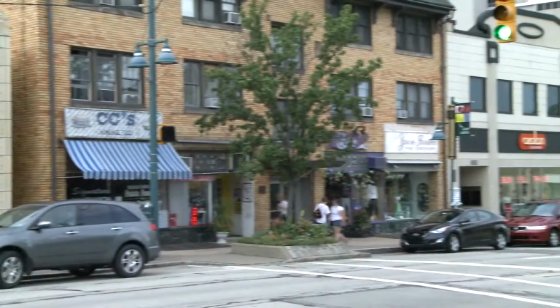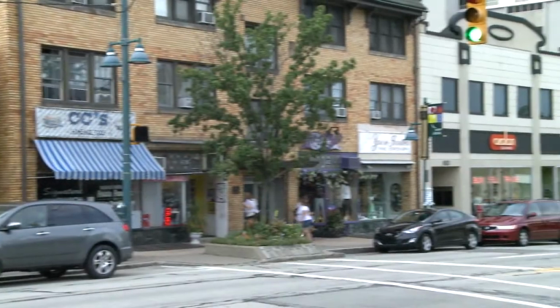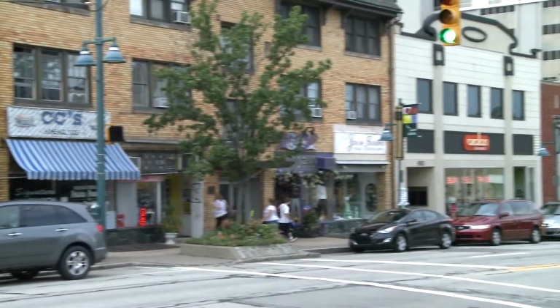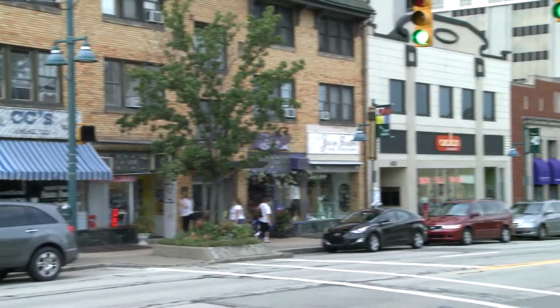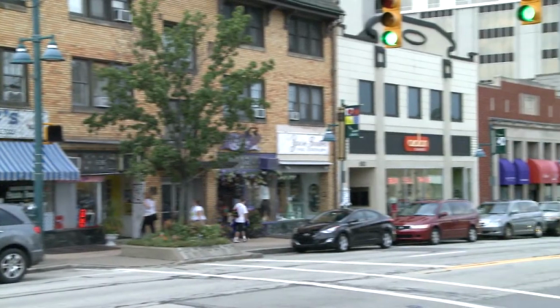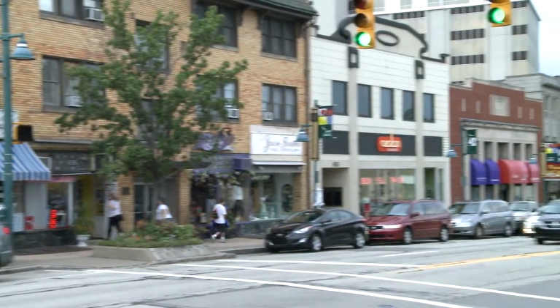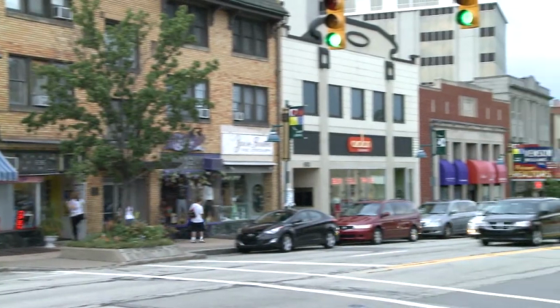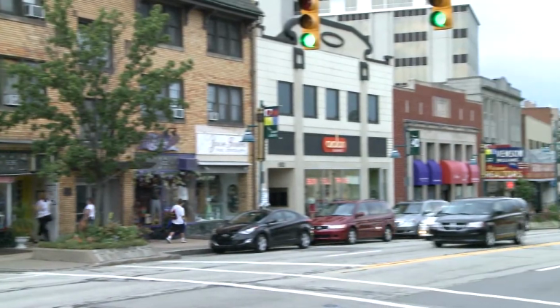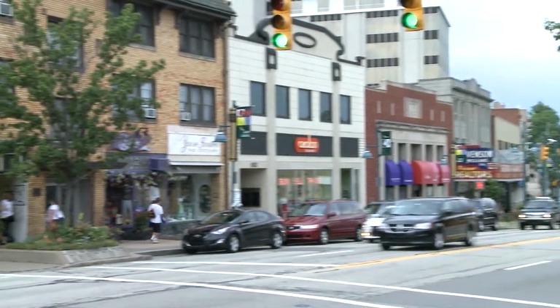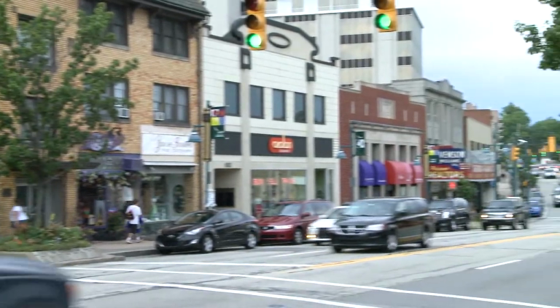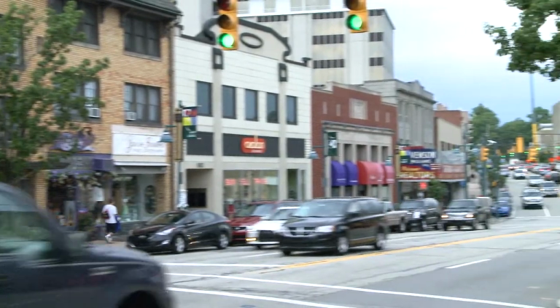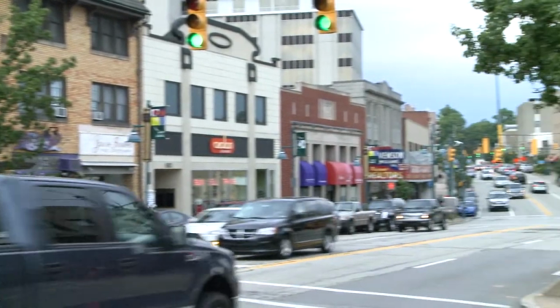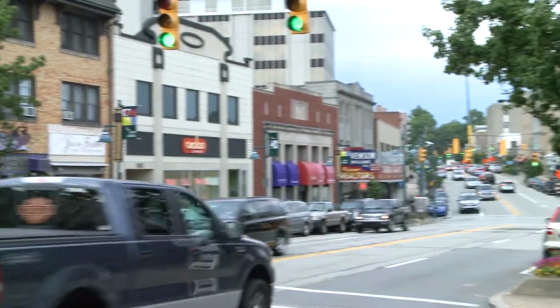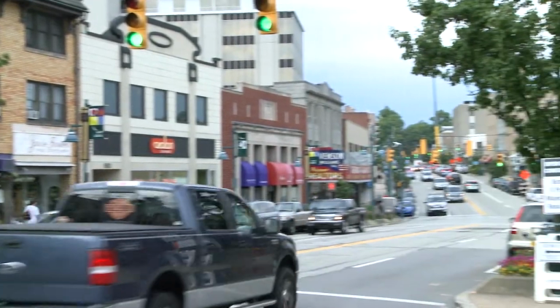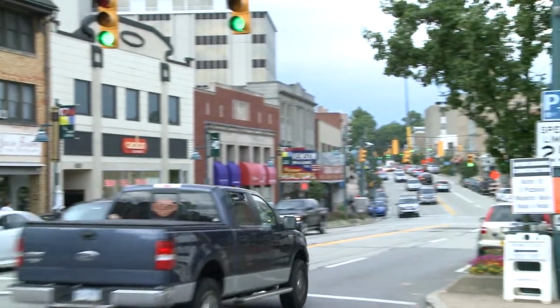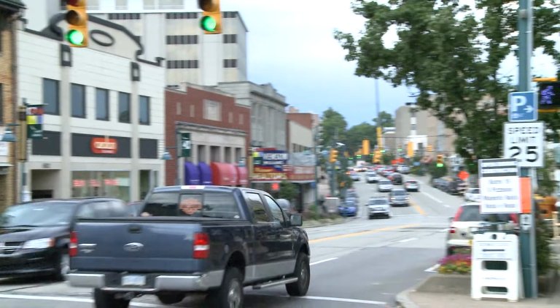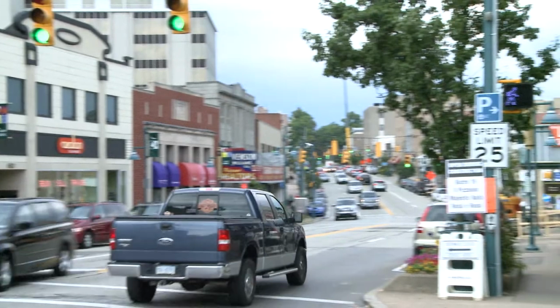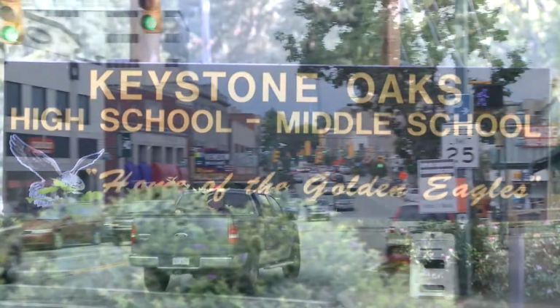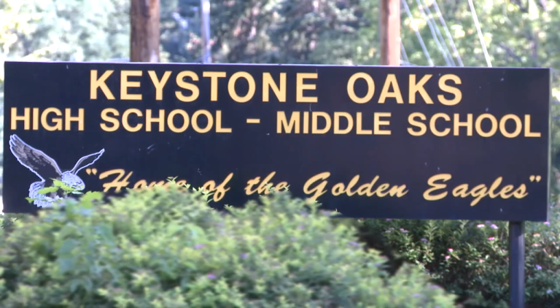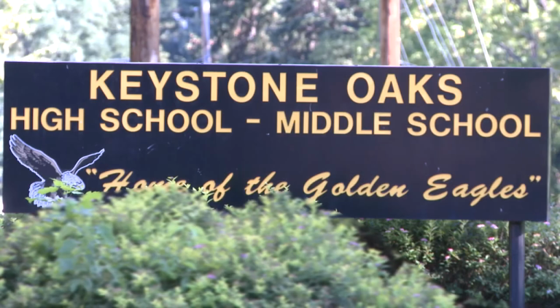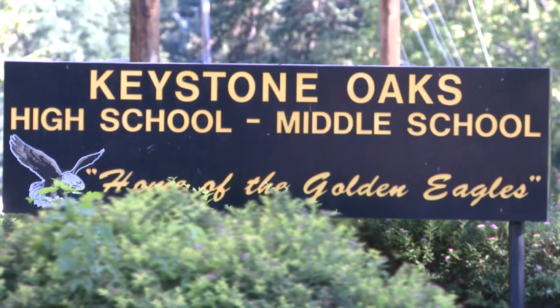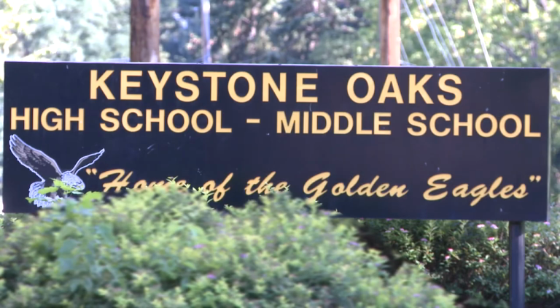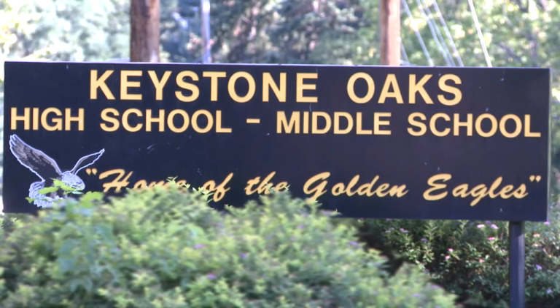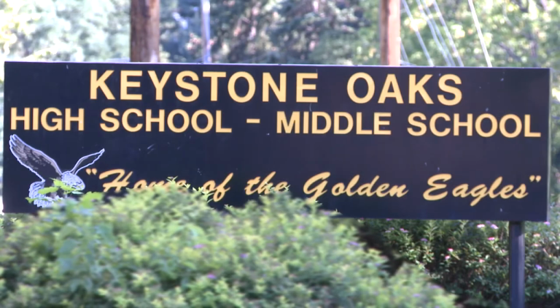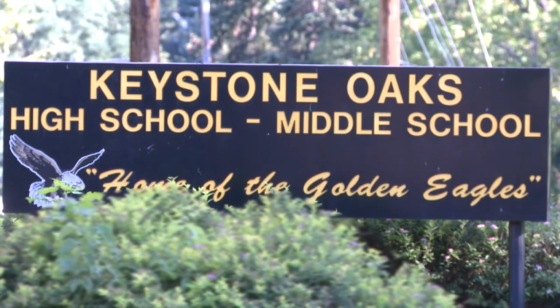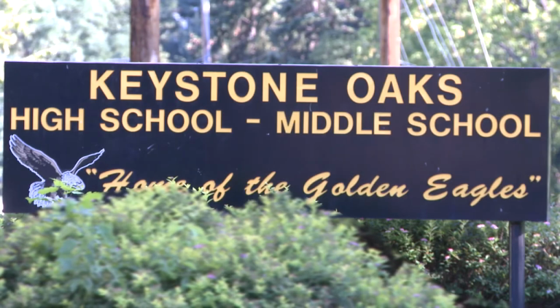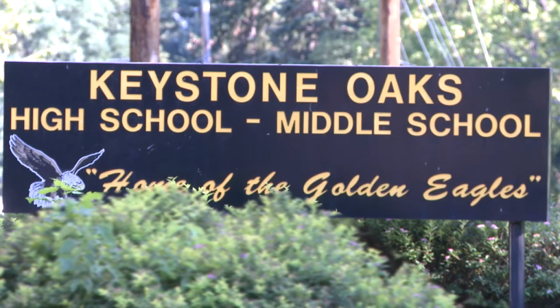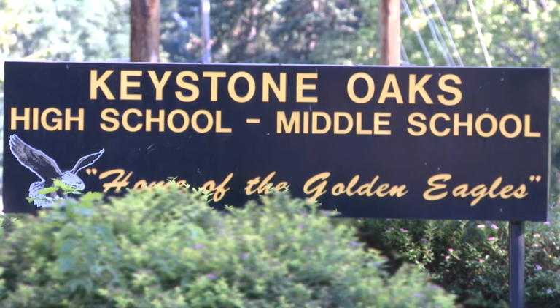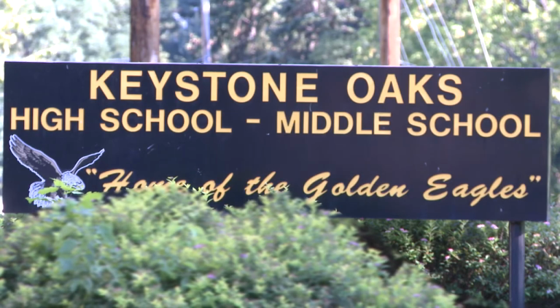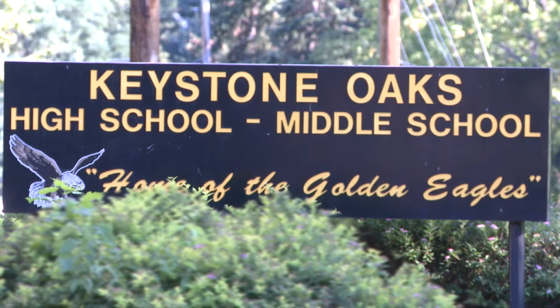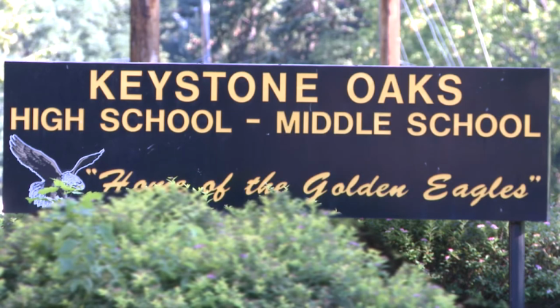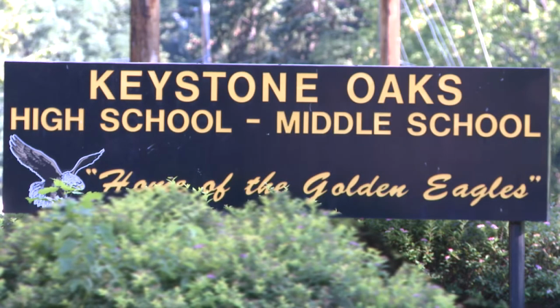One of the most prominent communities in the South Hills is Mount Lebanon. Mount Lebanon School District boasts a national Blue Ribbon High School.